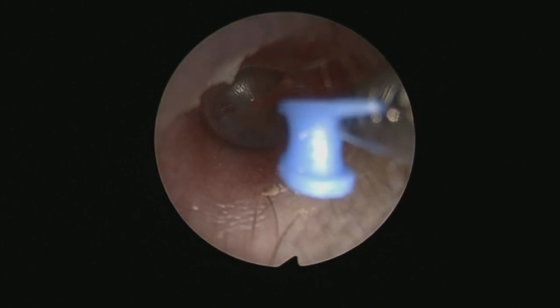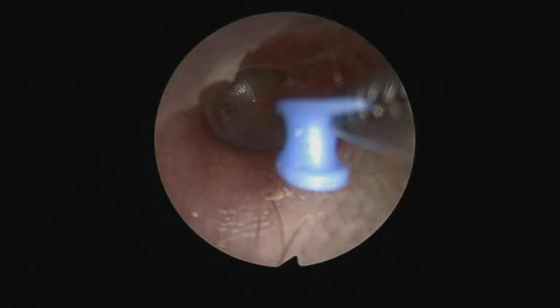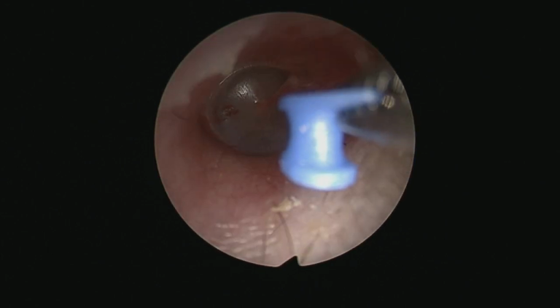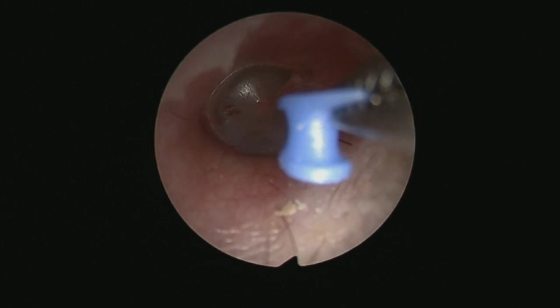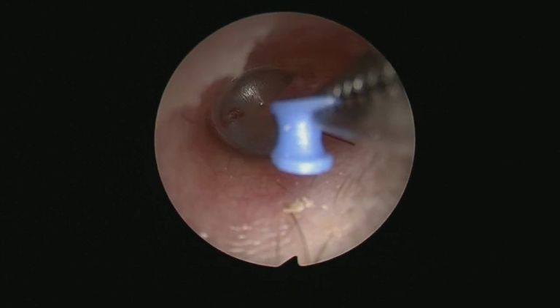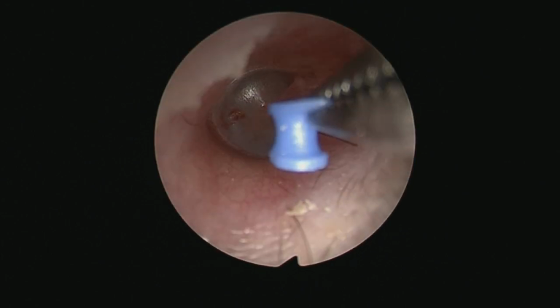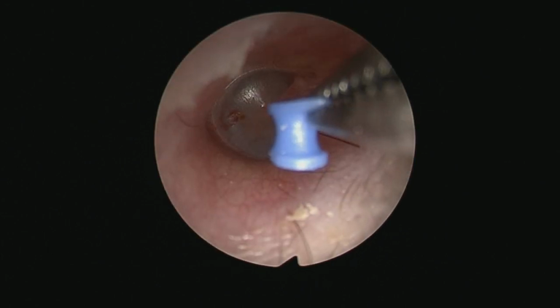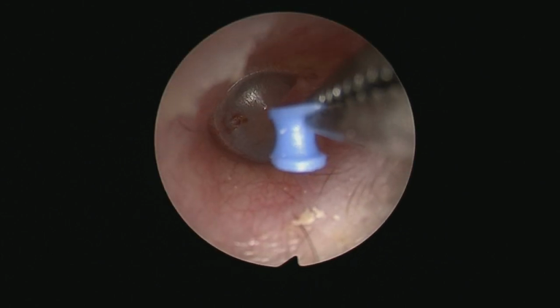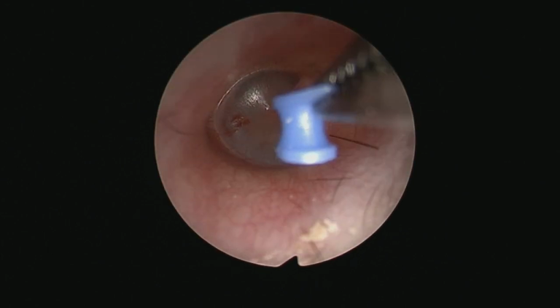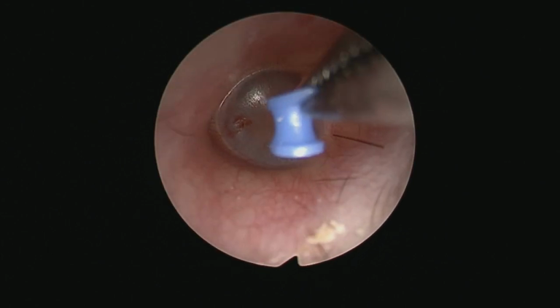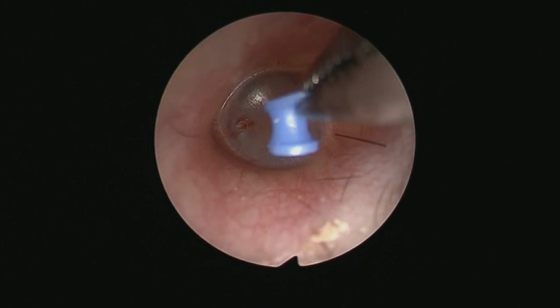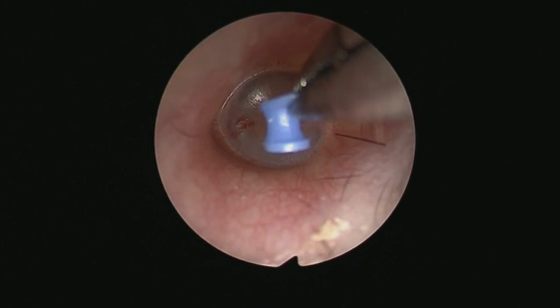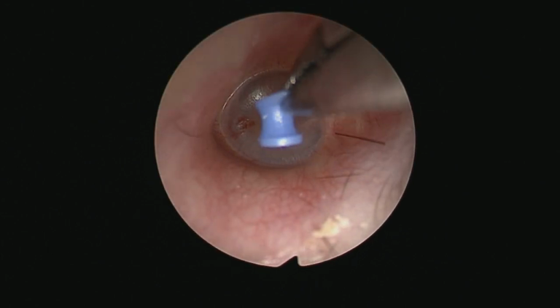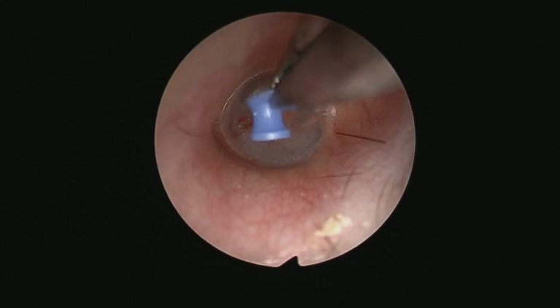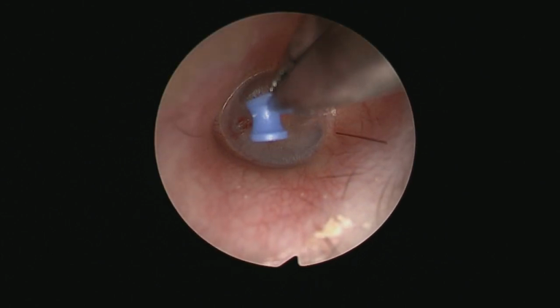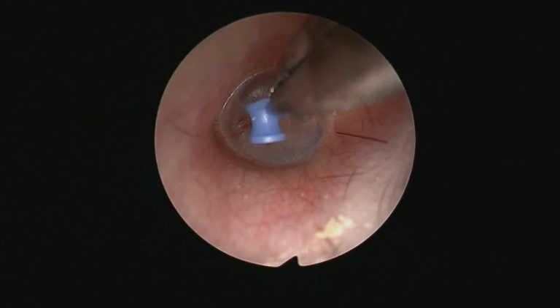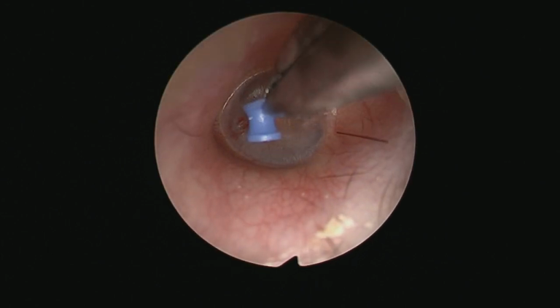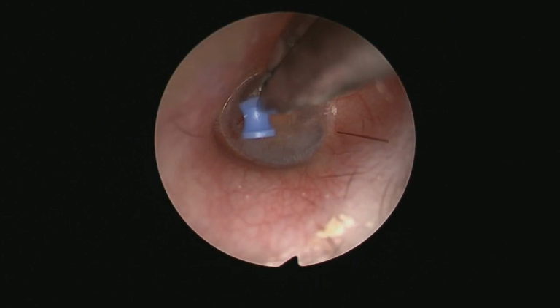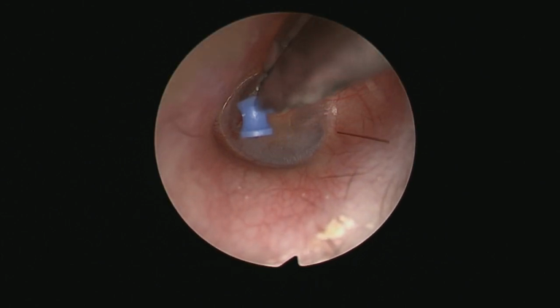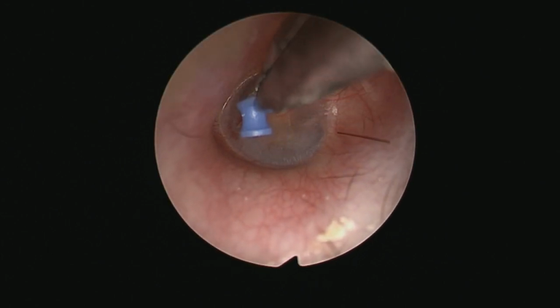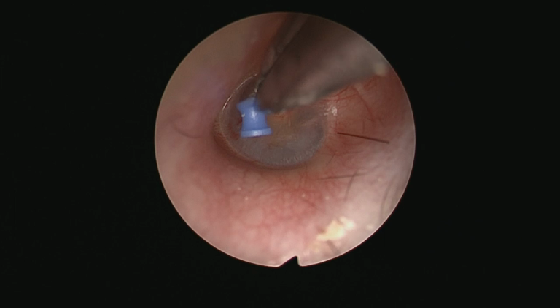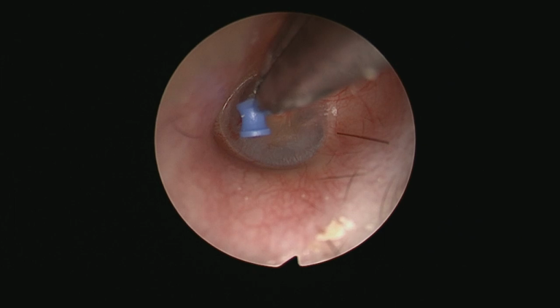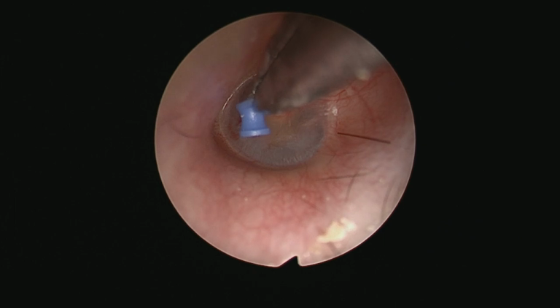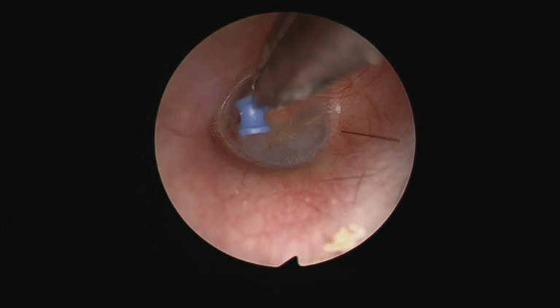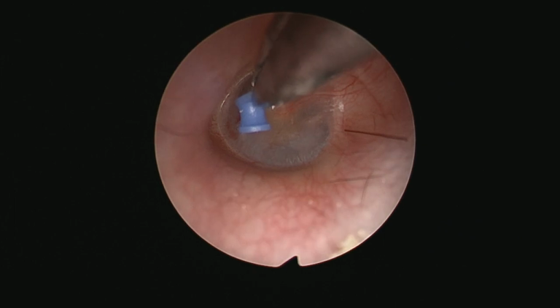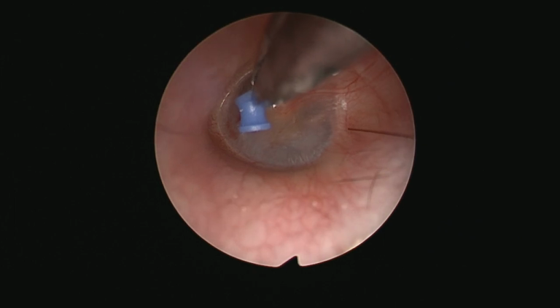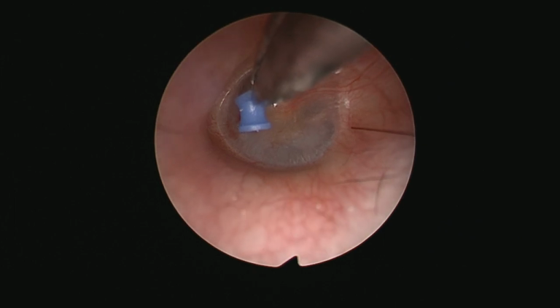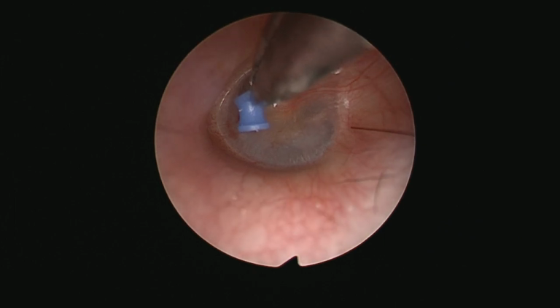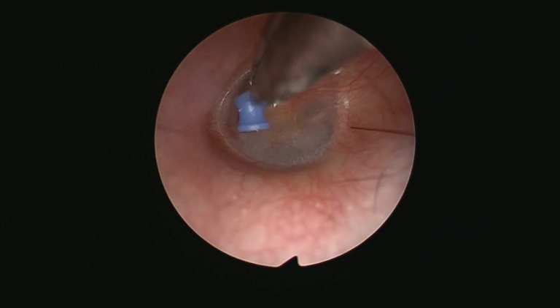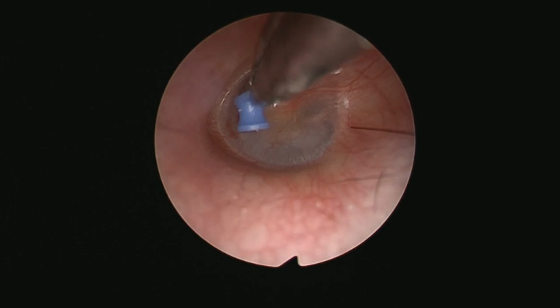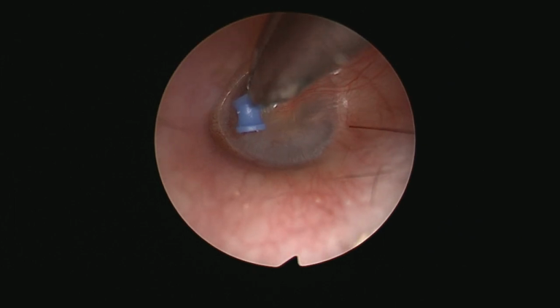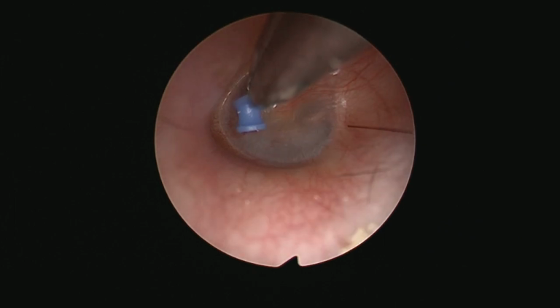On saying this, however, I see lots of people making very large holes in the eardrum, and again I don't think this makes a difference to the patient at all.